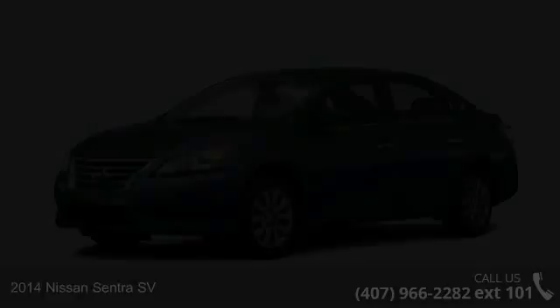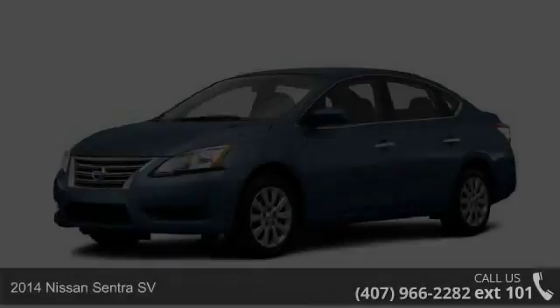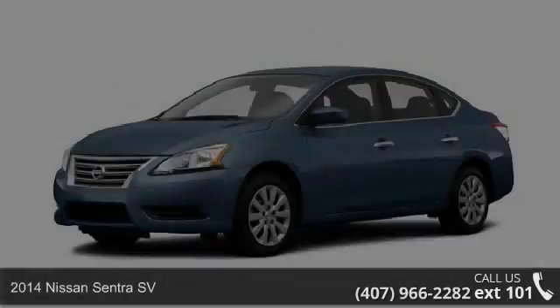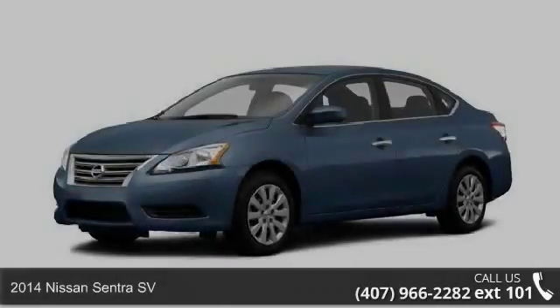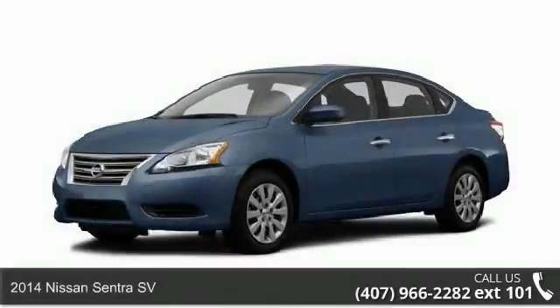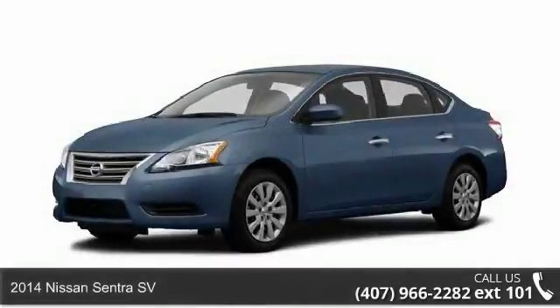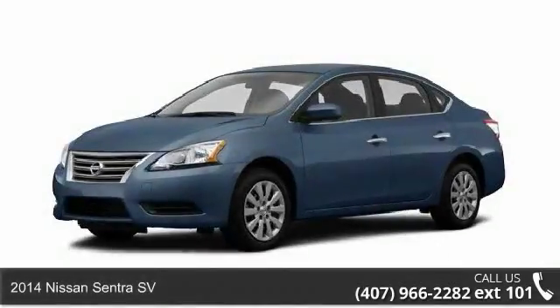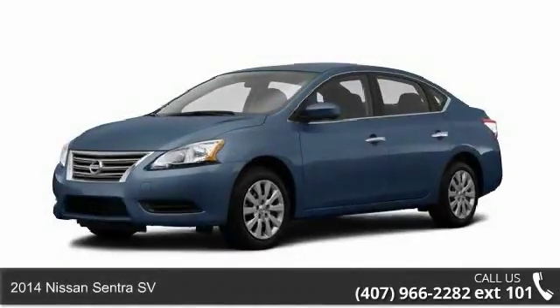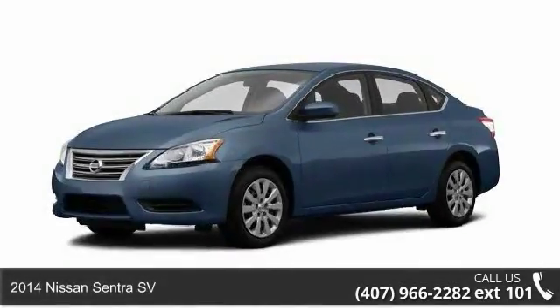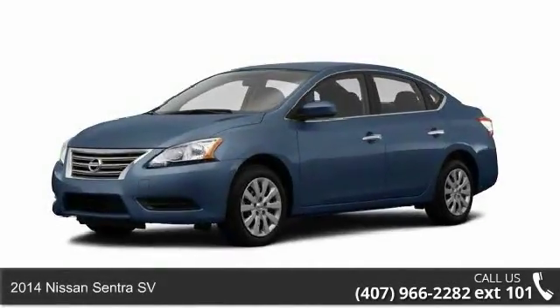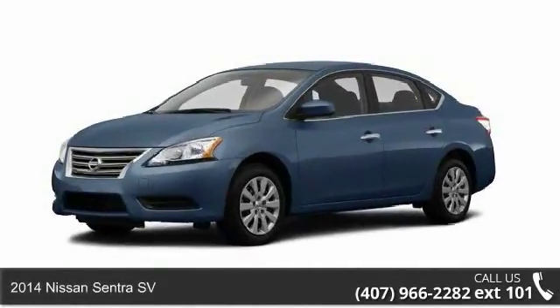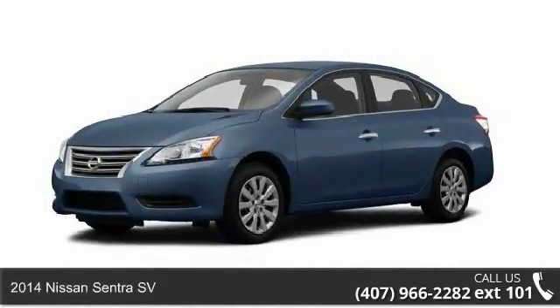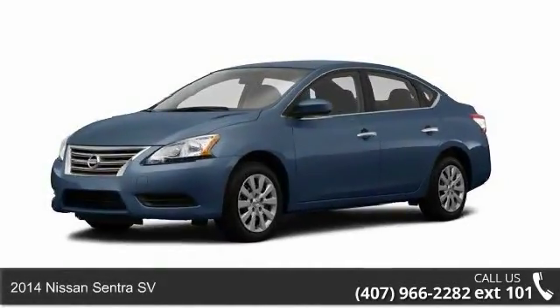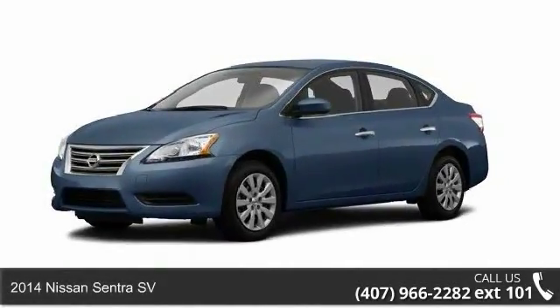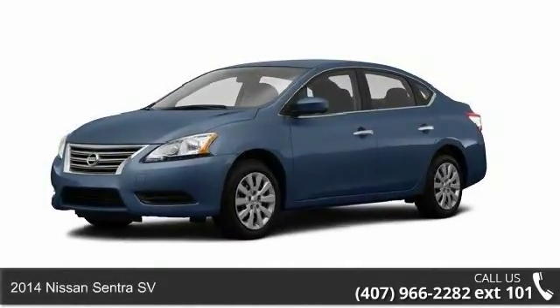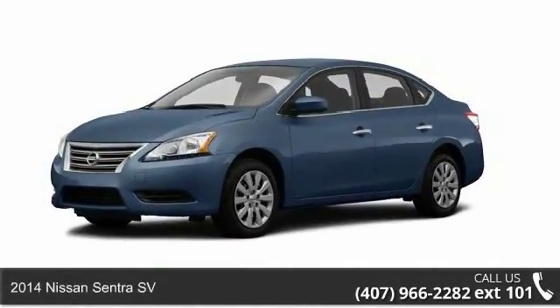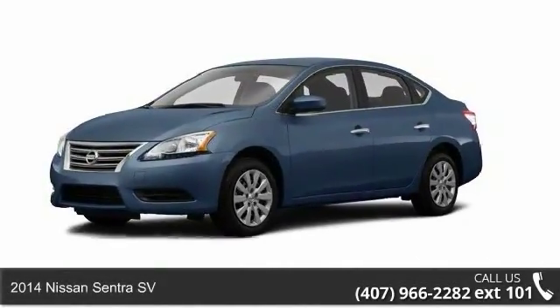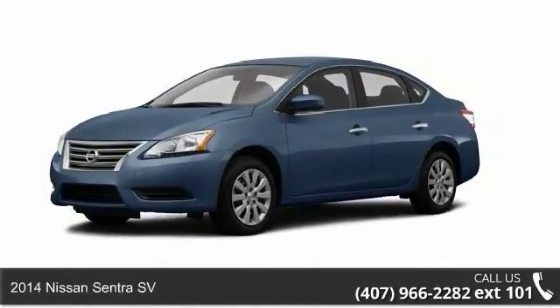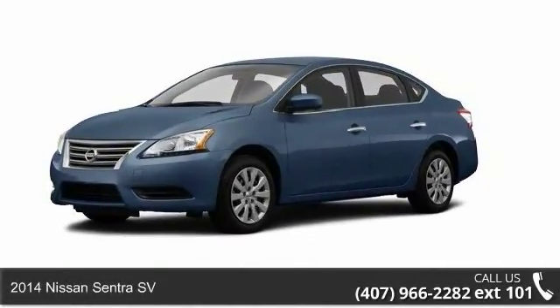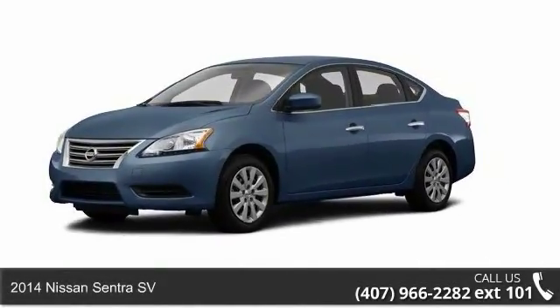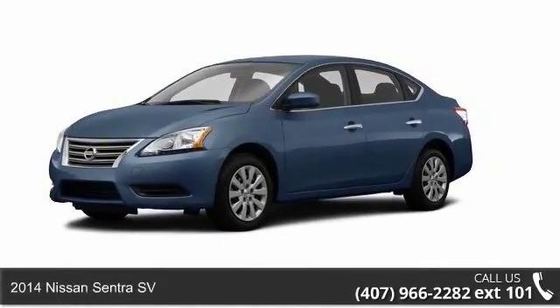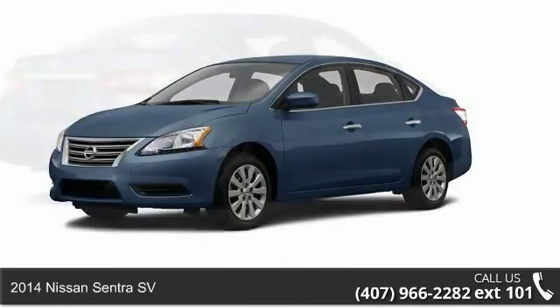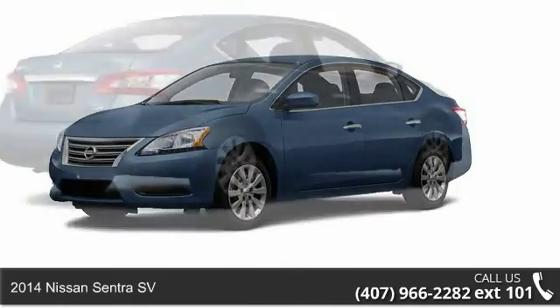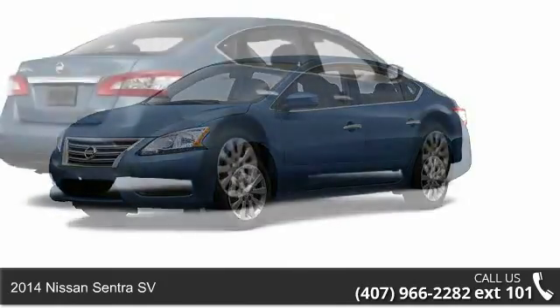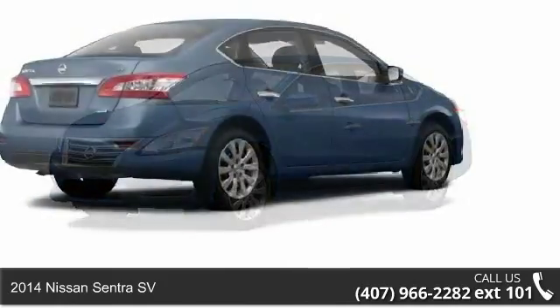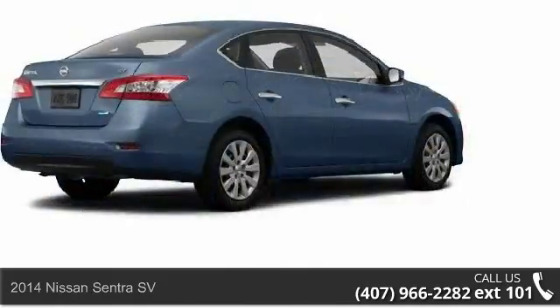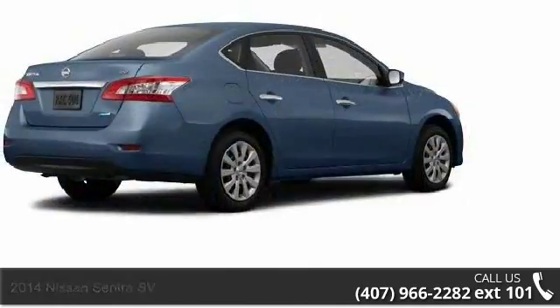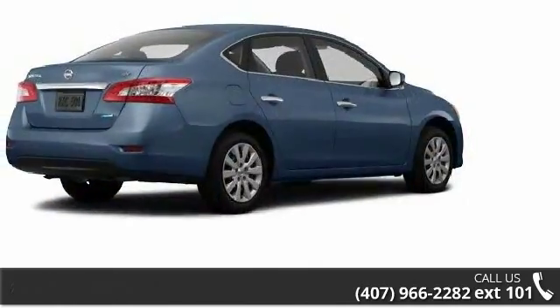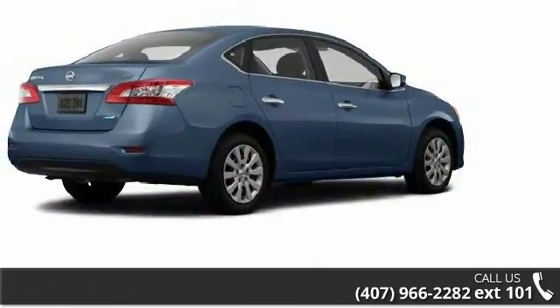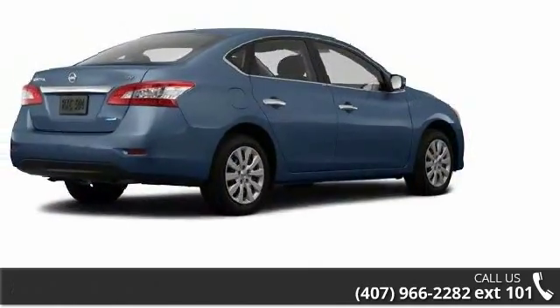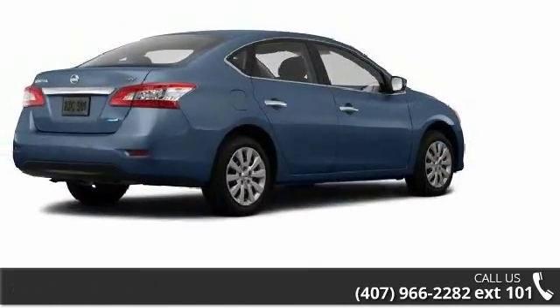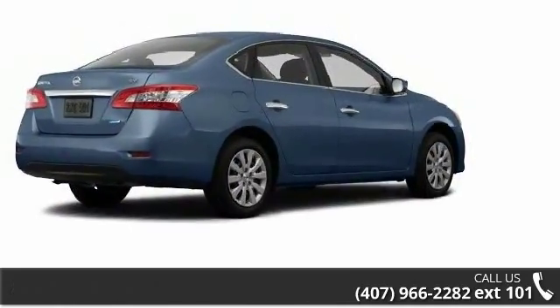Presenting the 2014 Nissan Sentra SV. If you are looking for a first-rate auto, this one could be yours today.